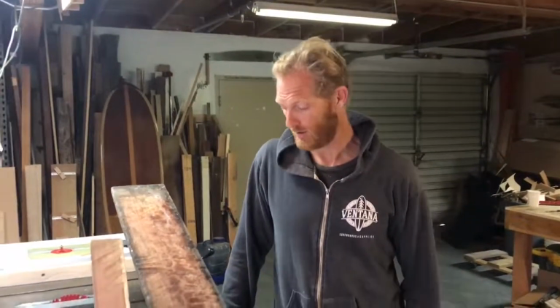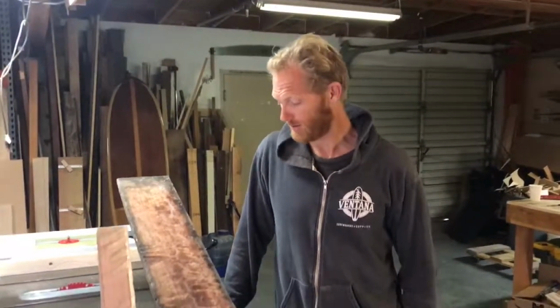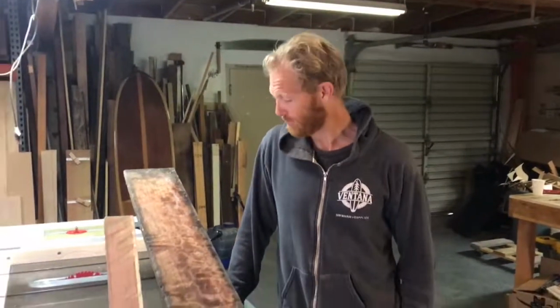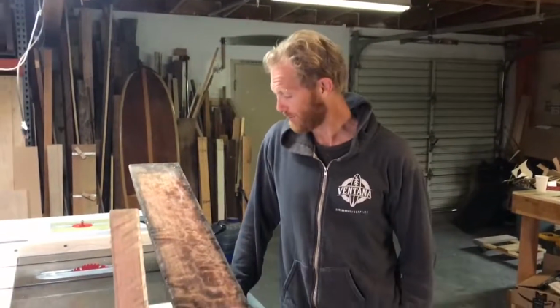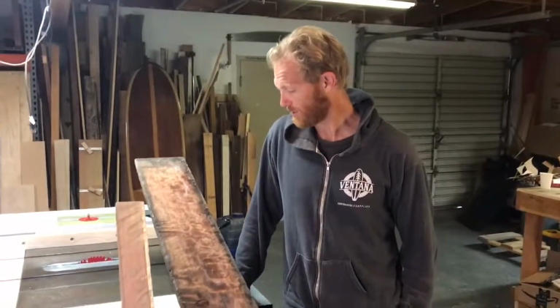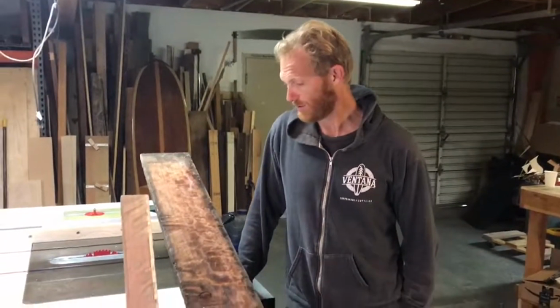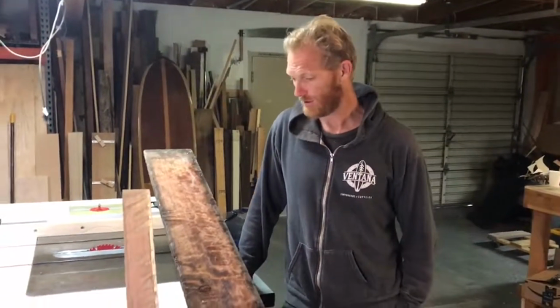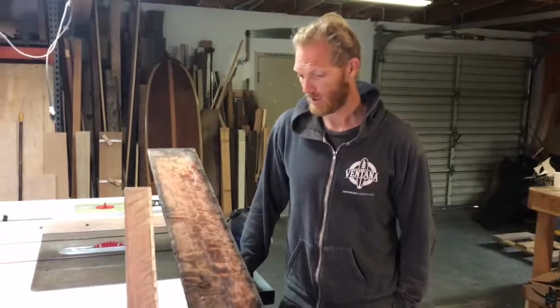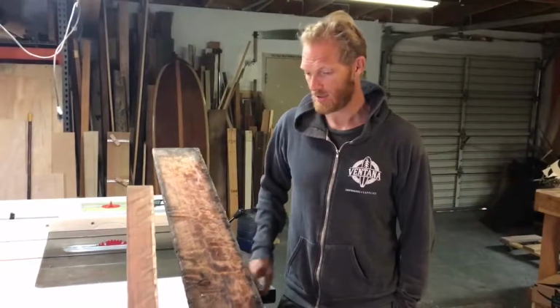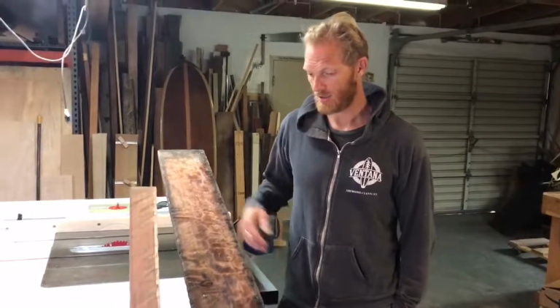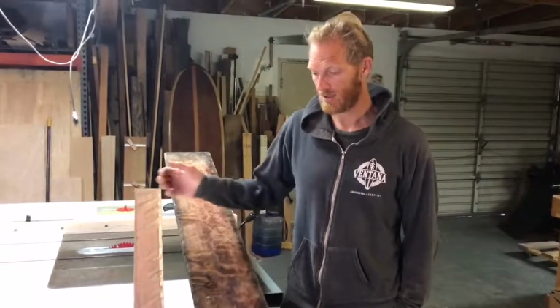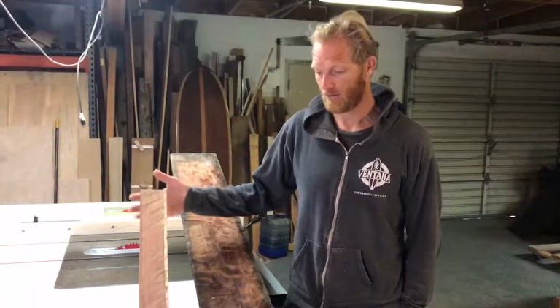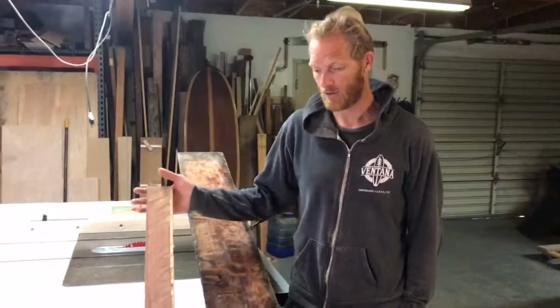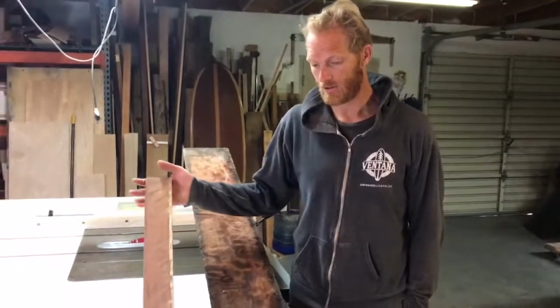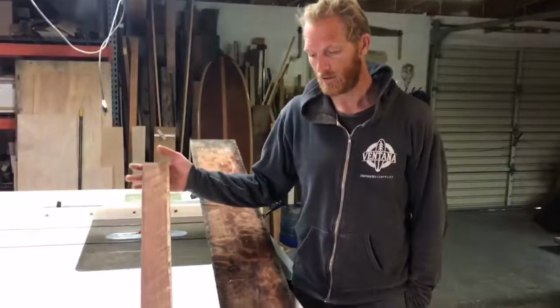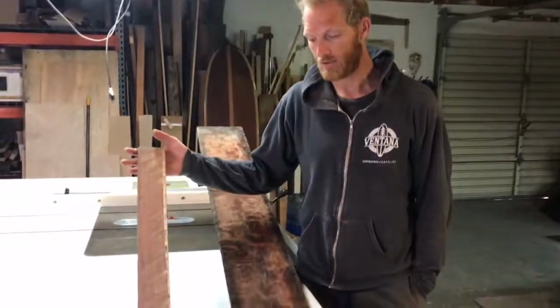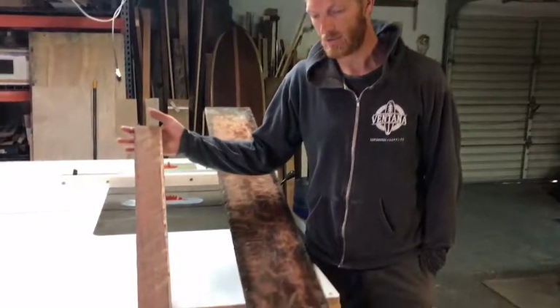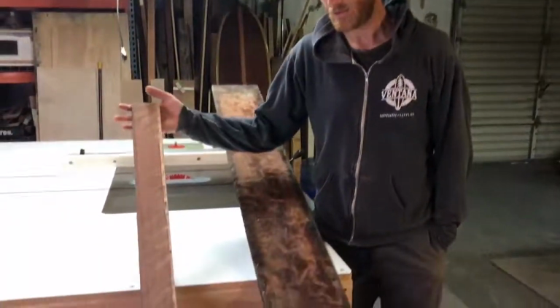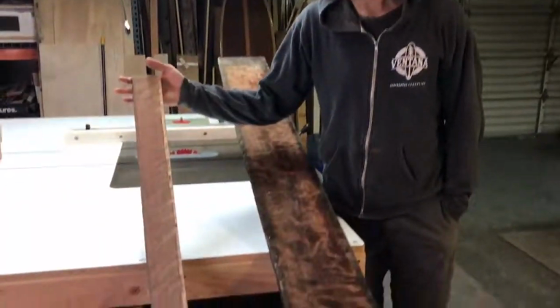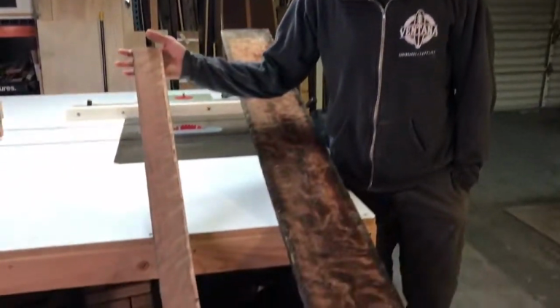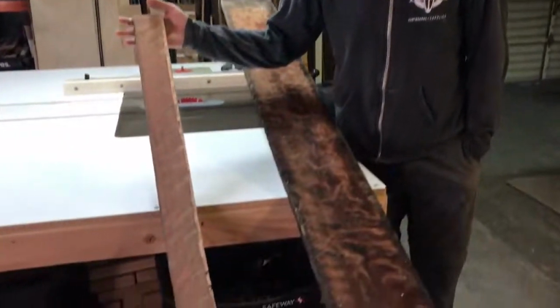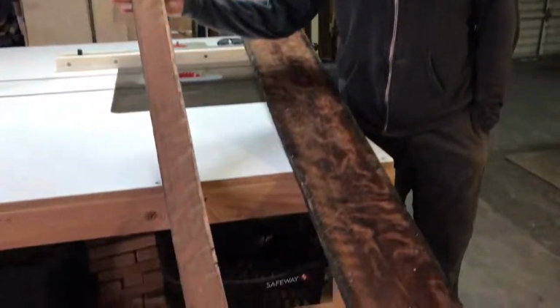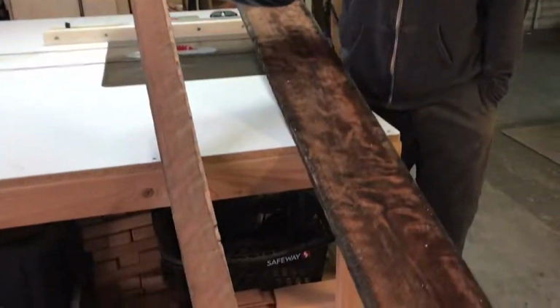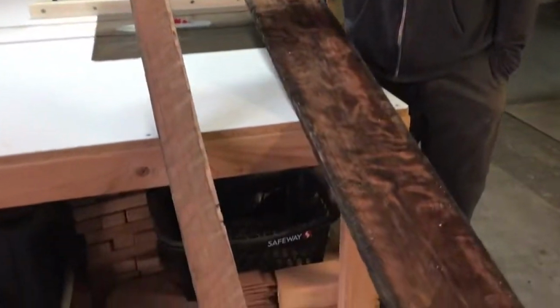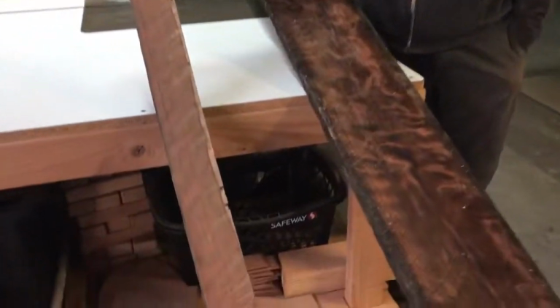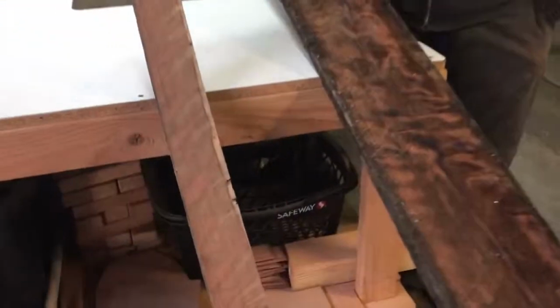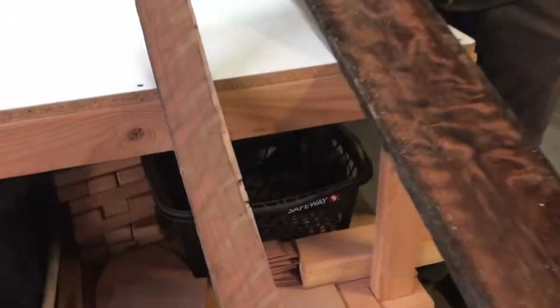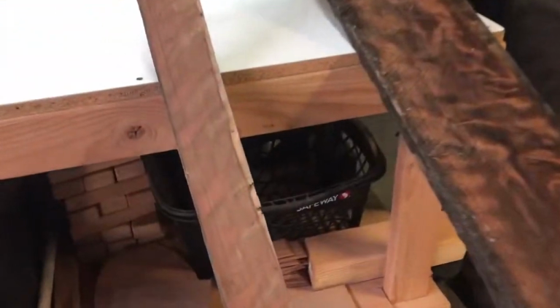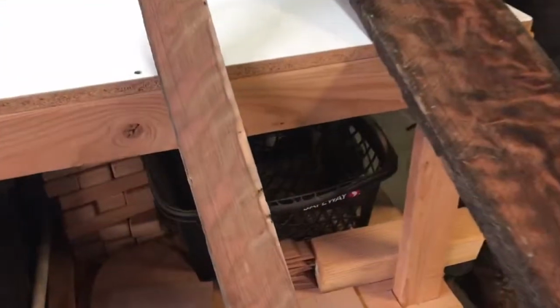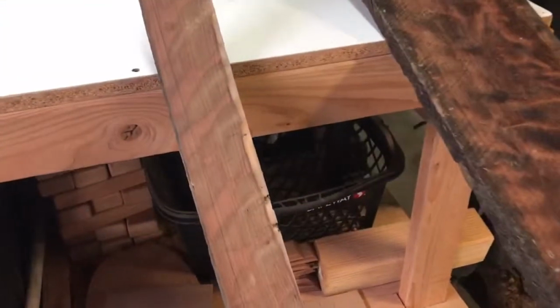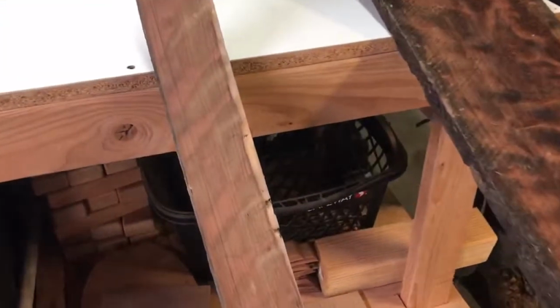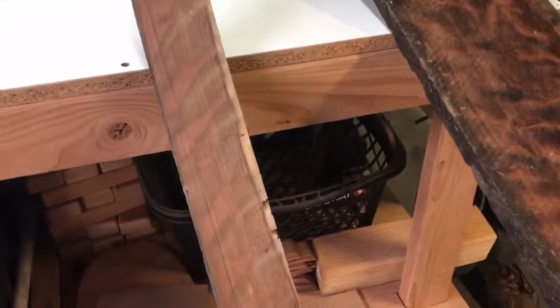It turned out pretty much the whole thing has this insane figure to it. This is a smaller bore of that same tree that's been rough sanded.